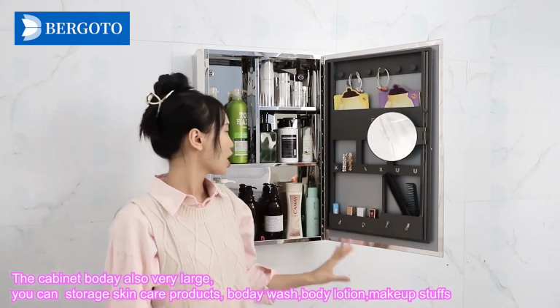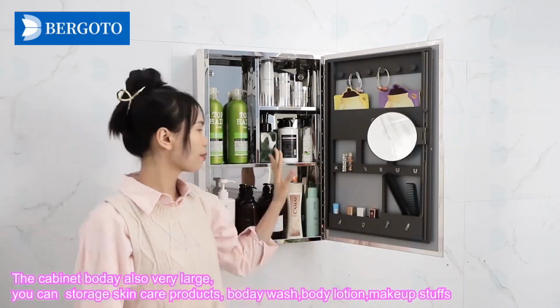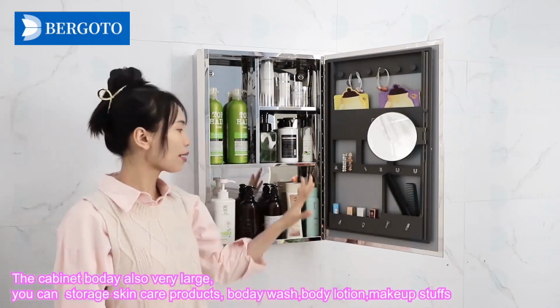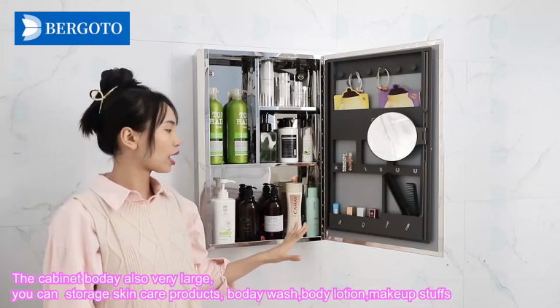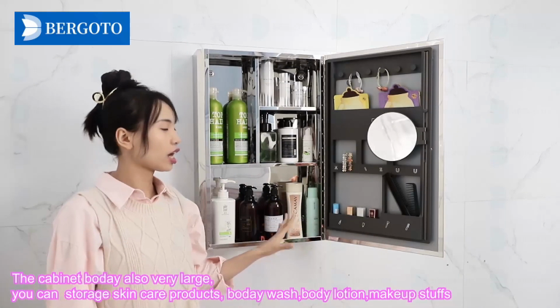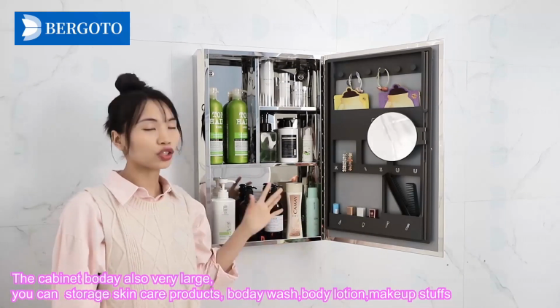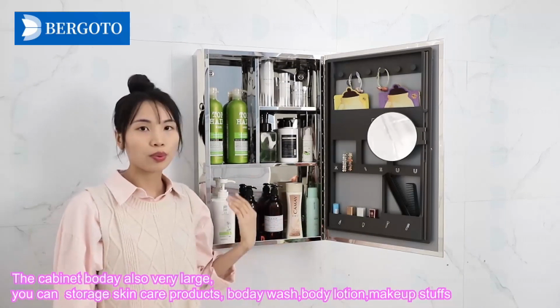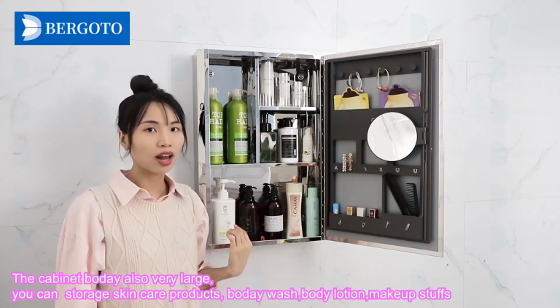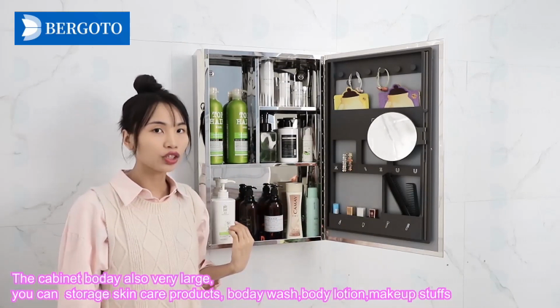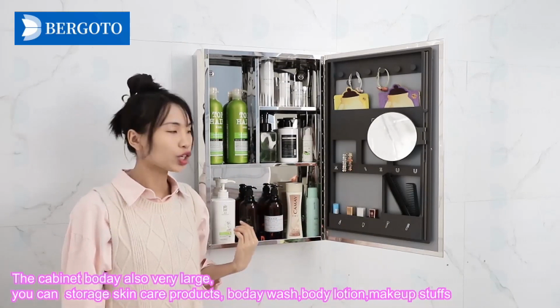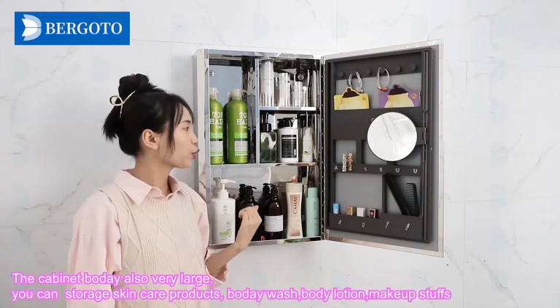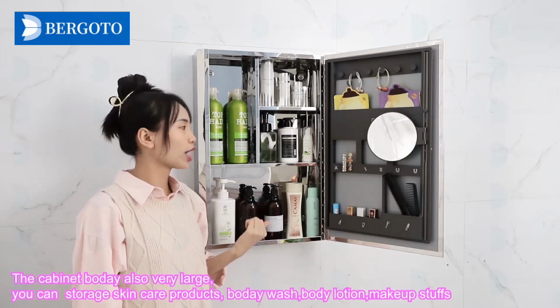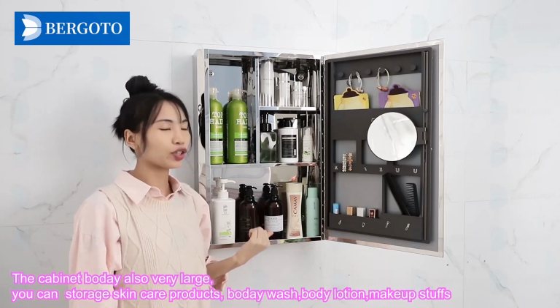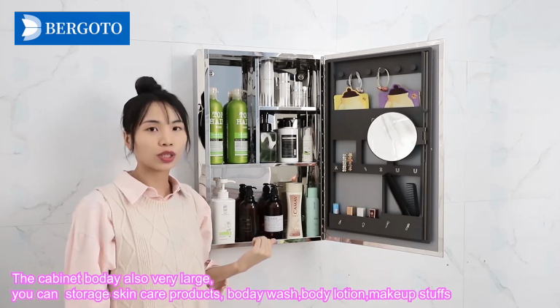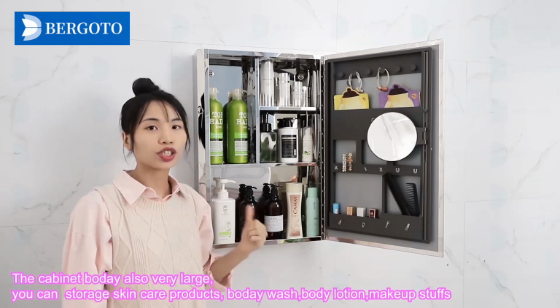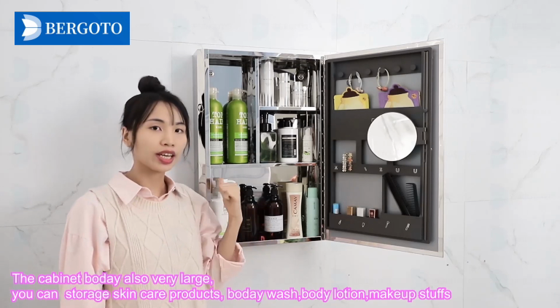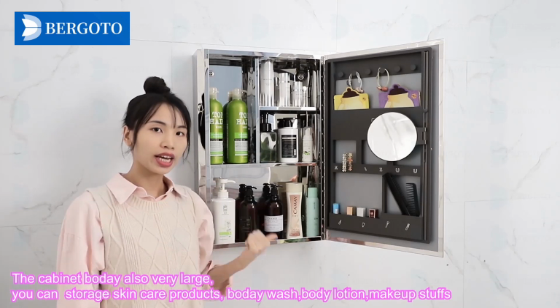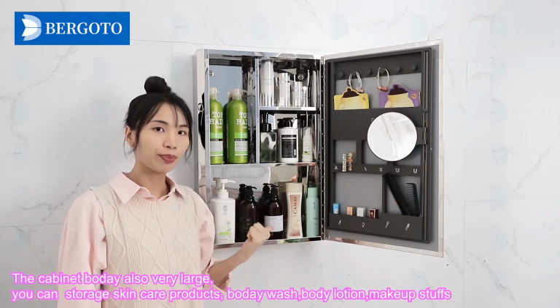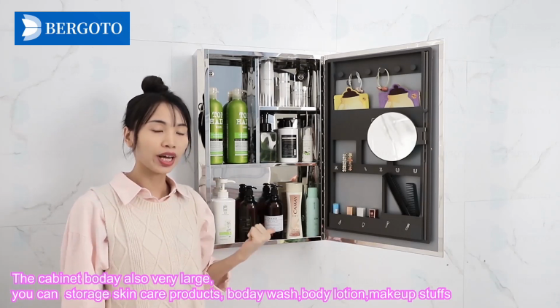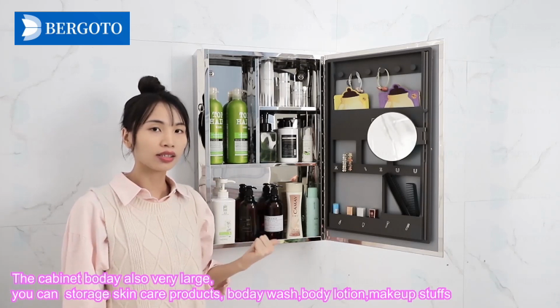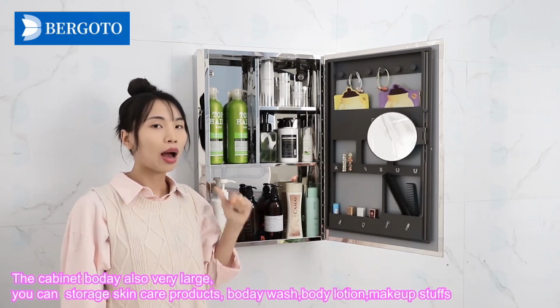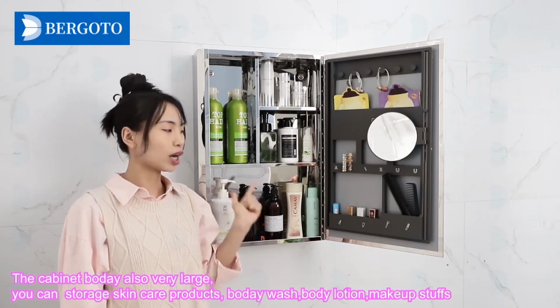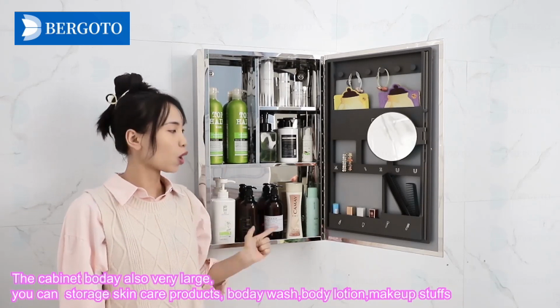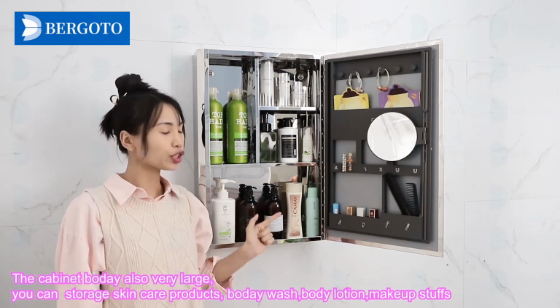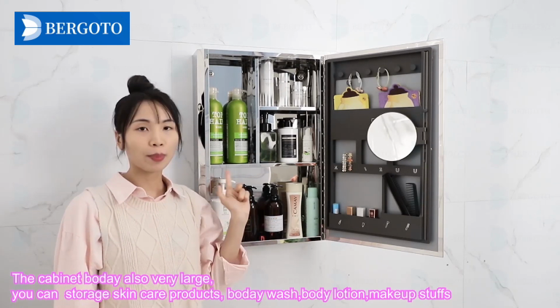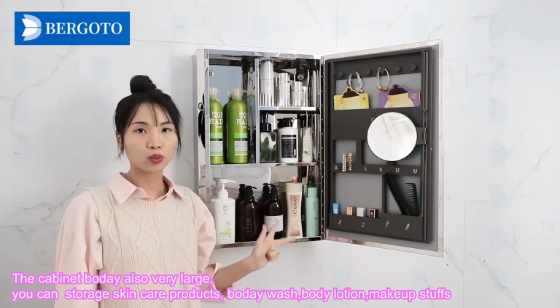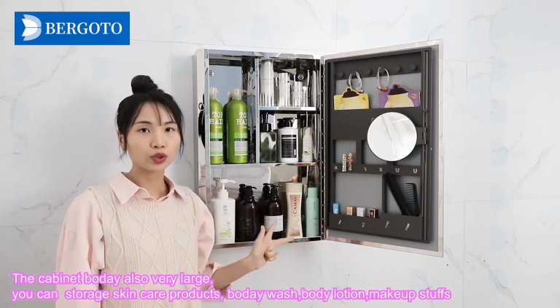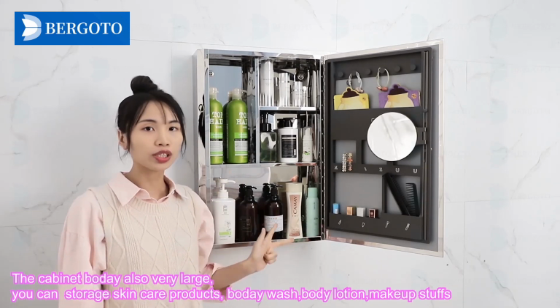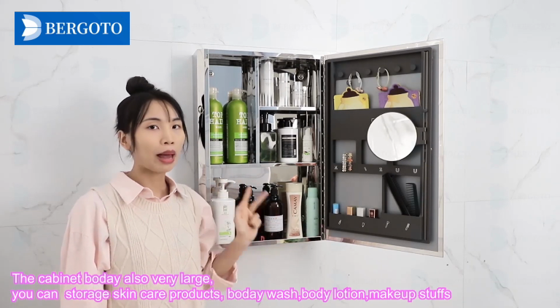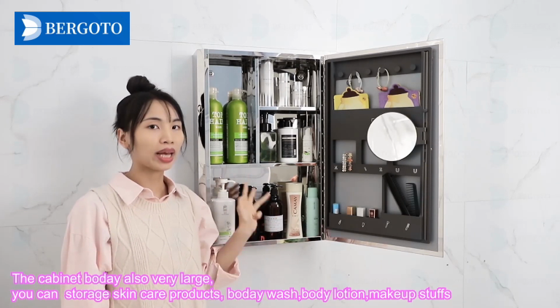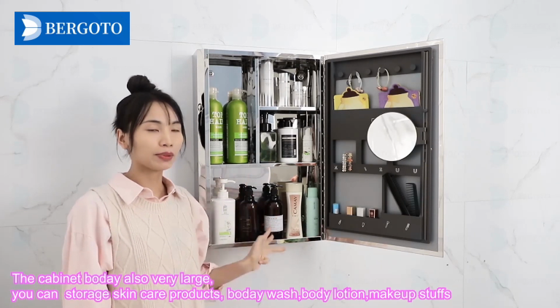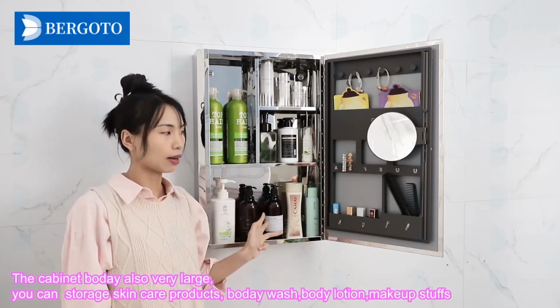The main body is also very large. You can store skin care products, body wash, and makeup stuff.